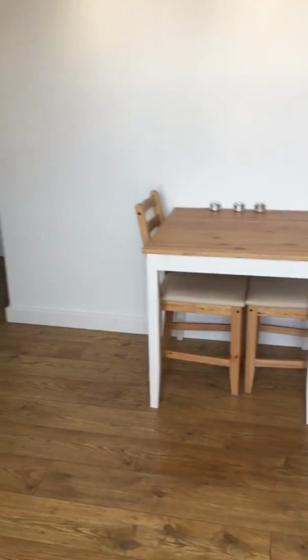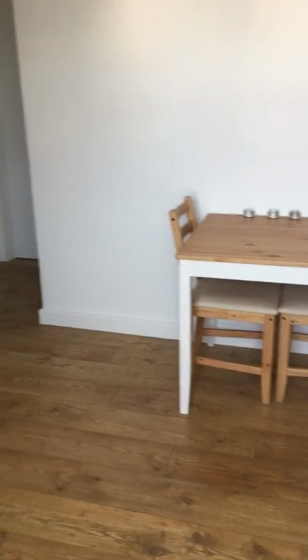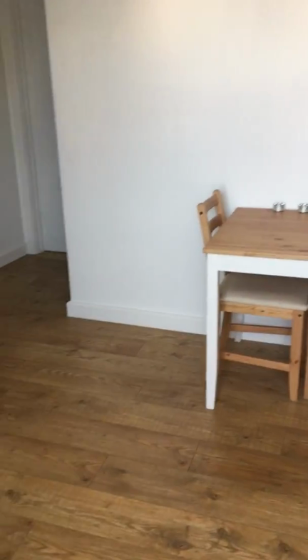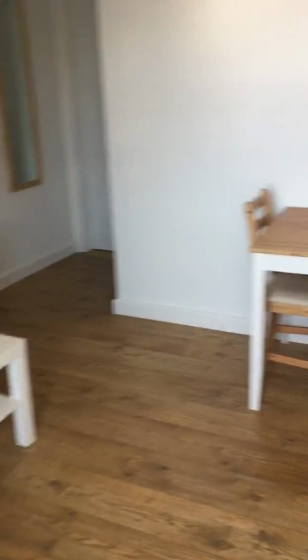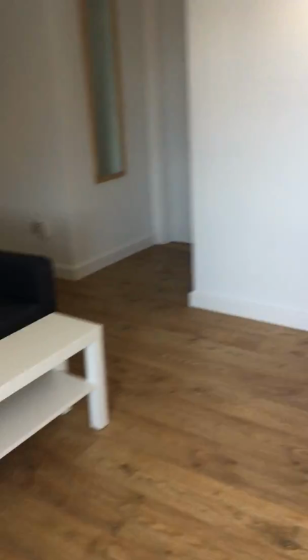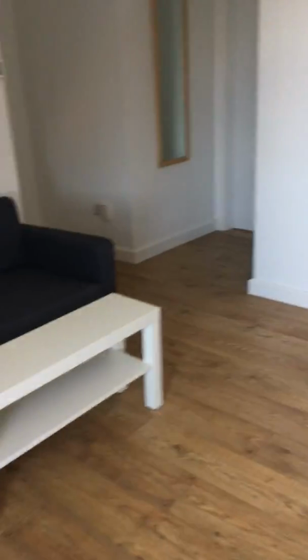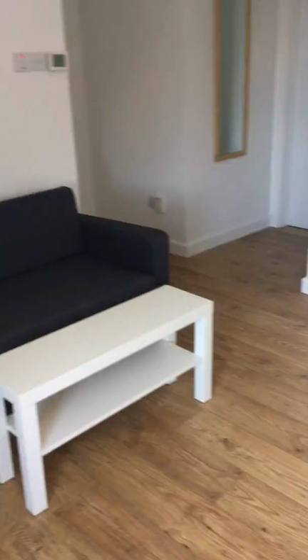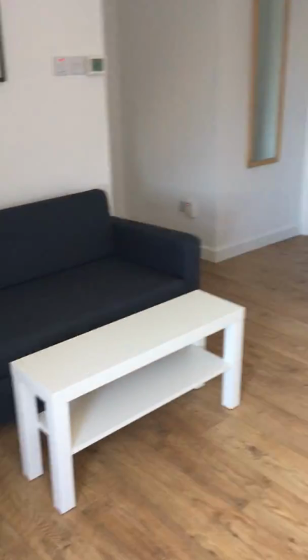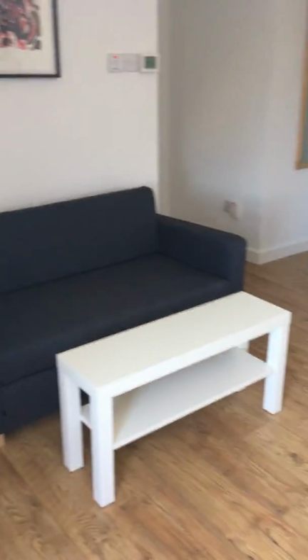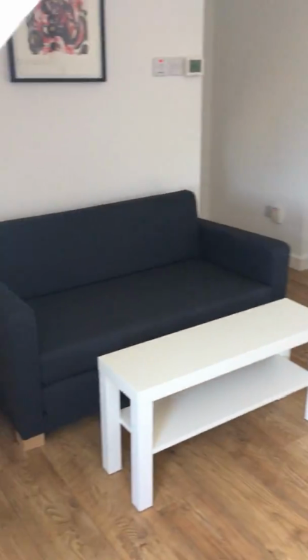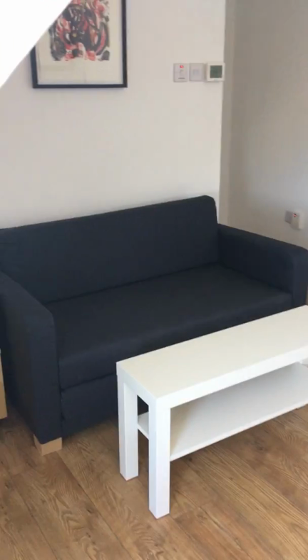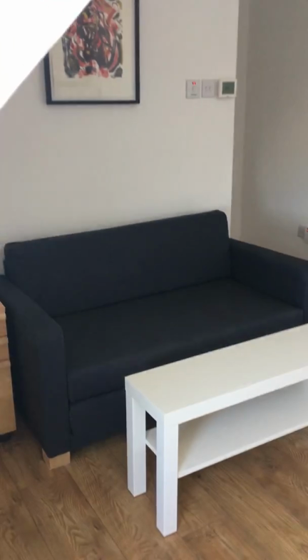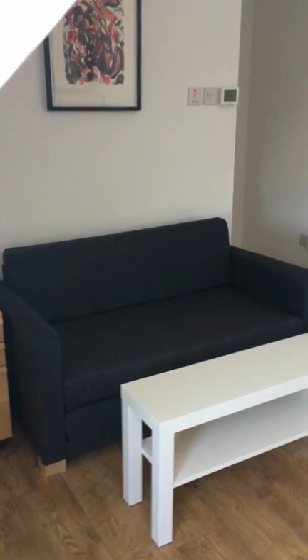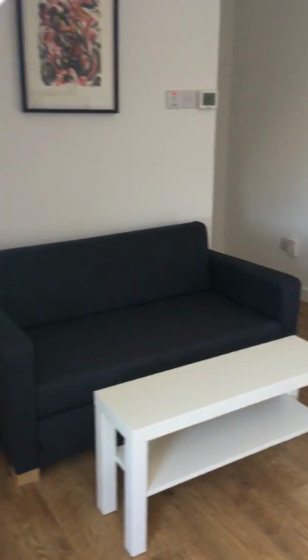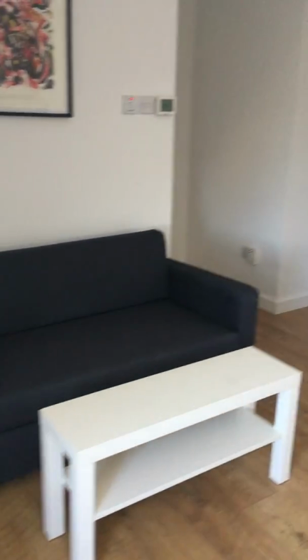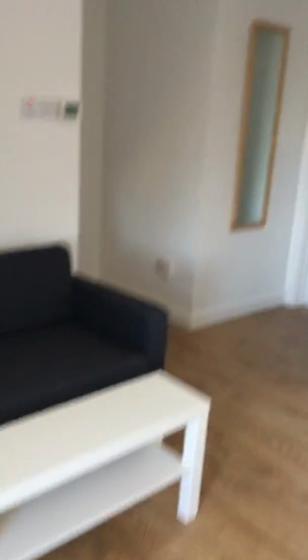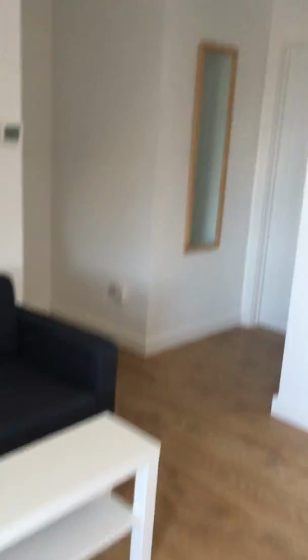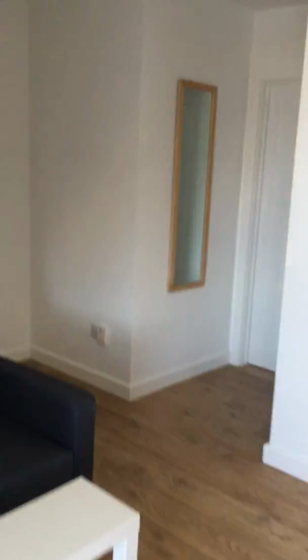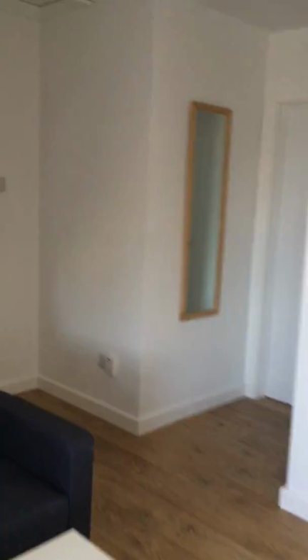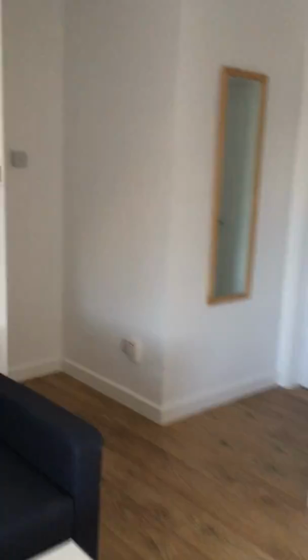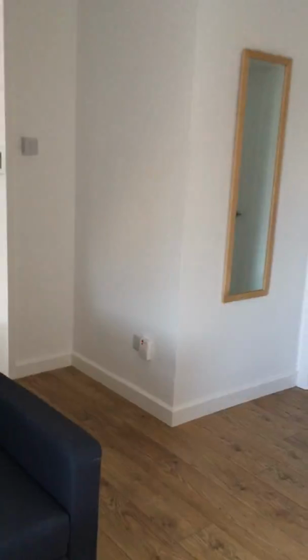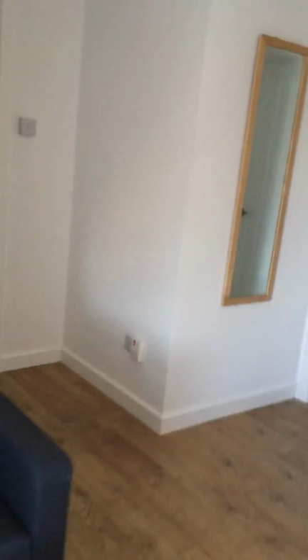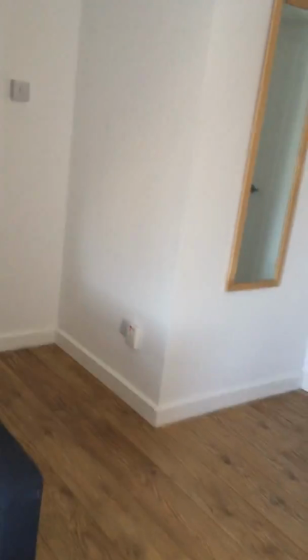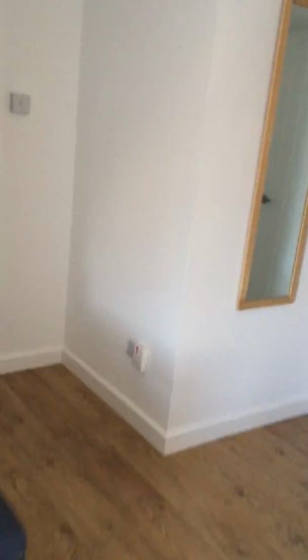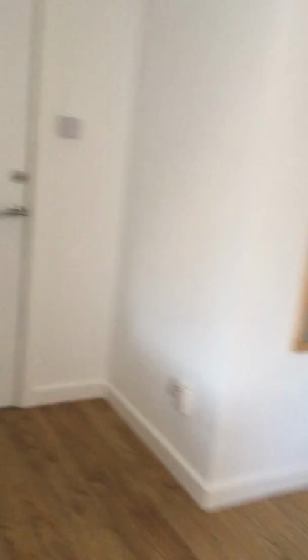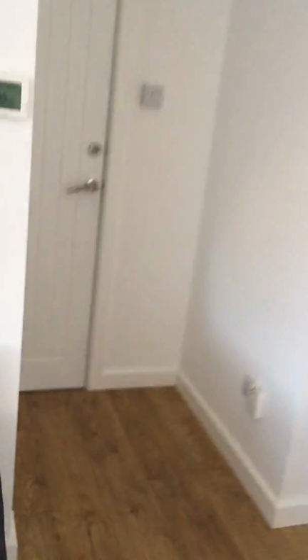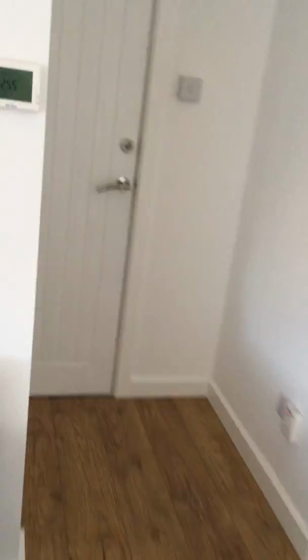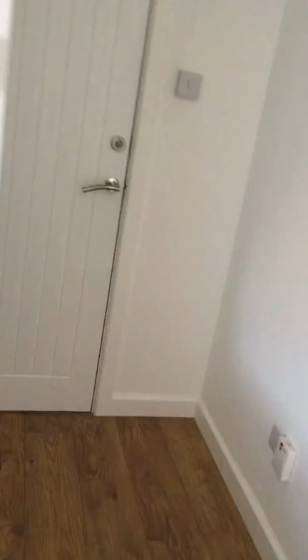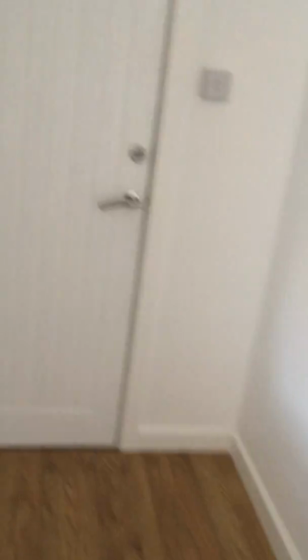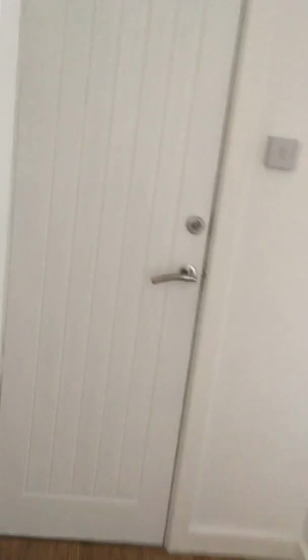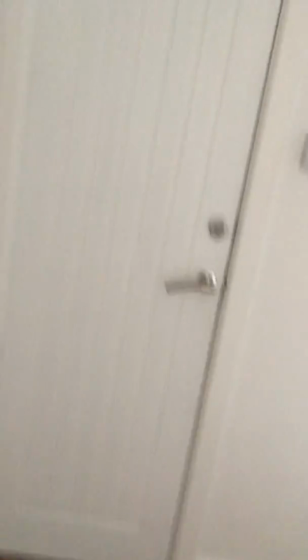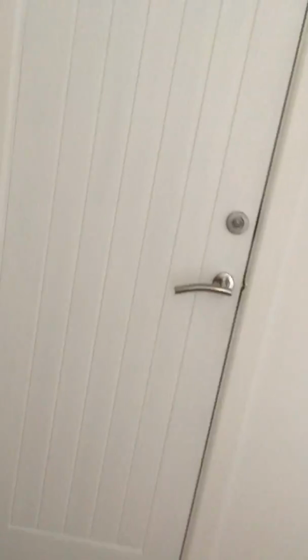So that's the kitchen area and then over that way you've got the dining area. It's plenty of space. There's a mirror on the wall over there. I'll take you through and show you the bathroom next.